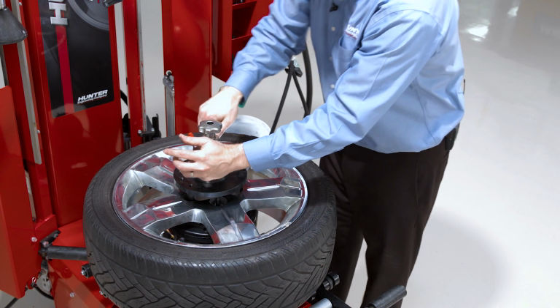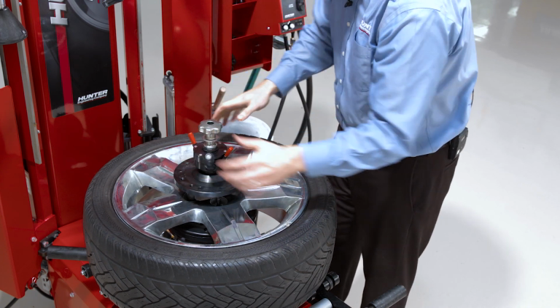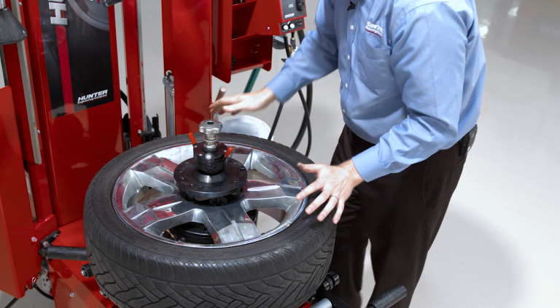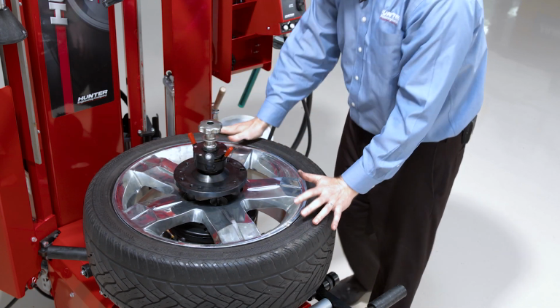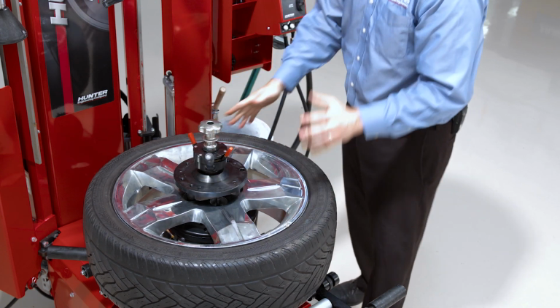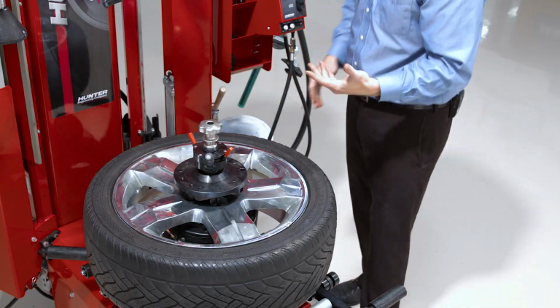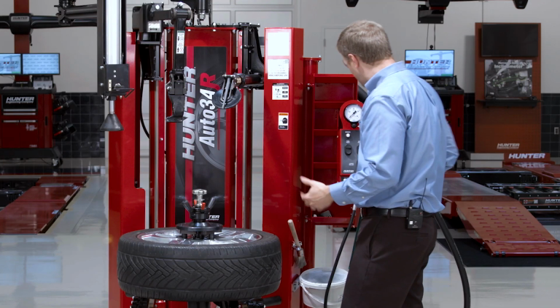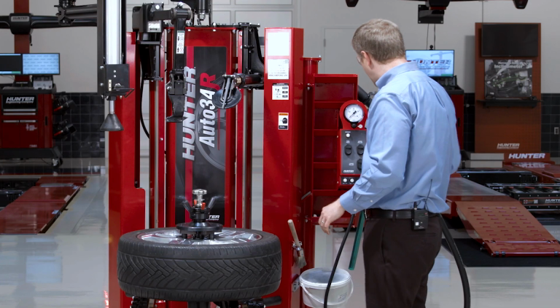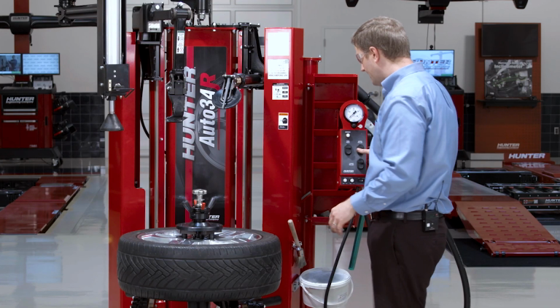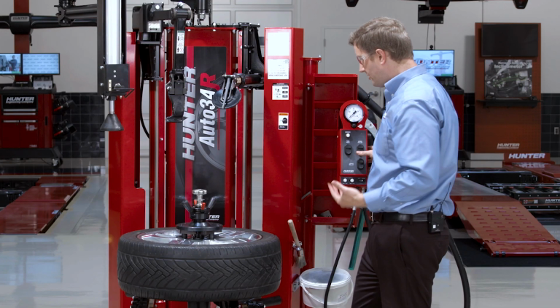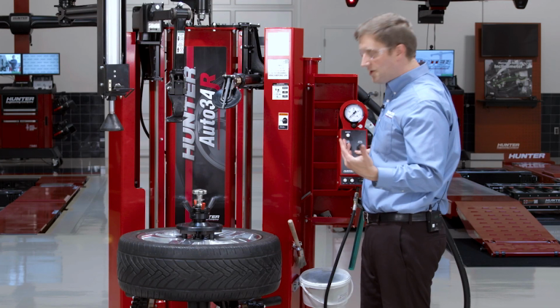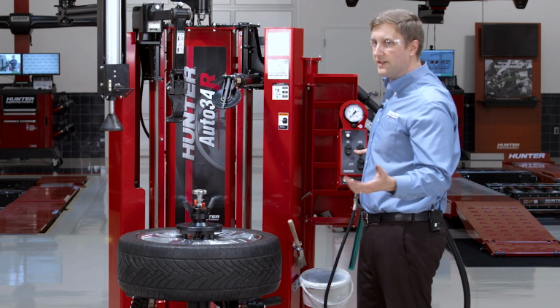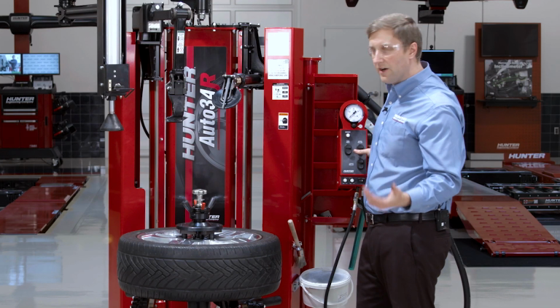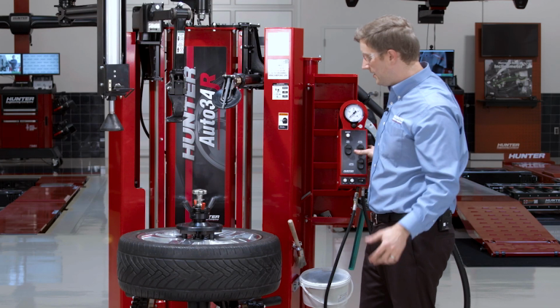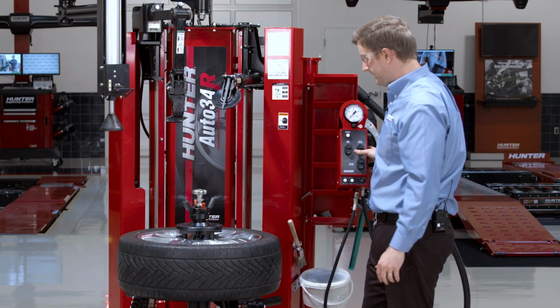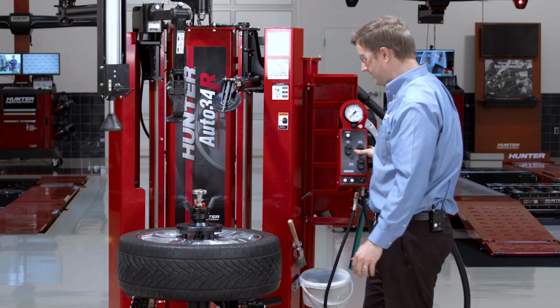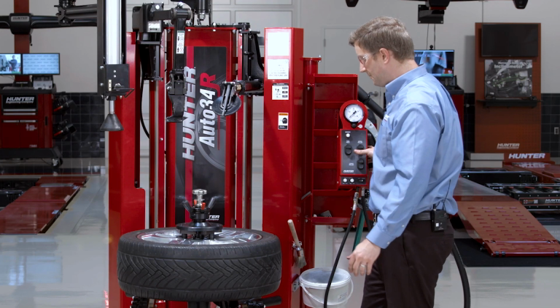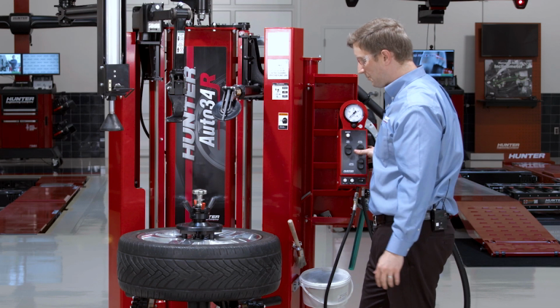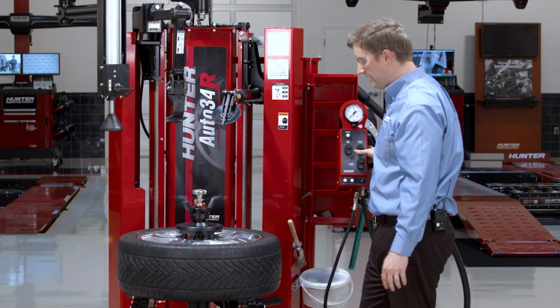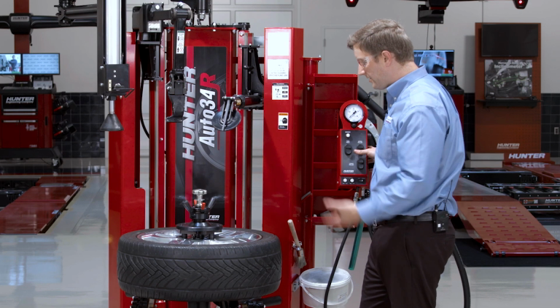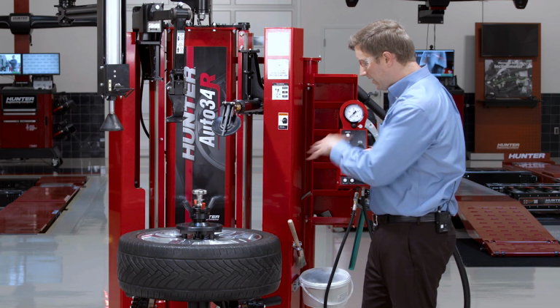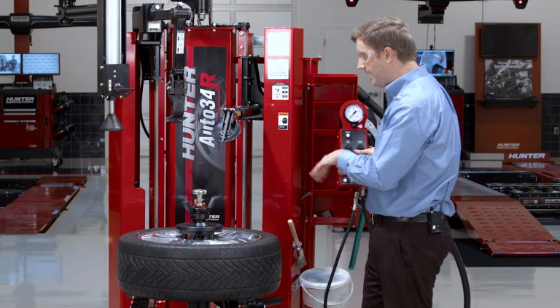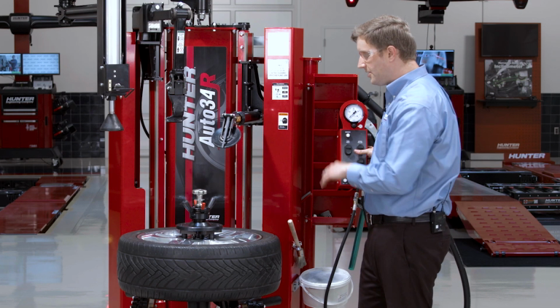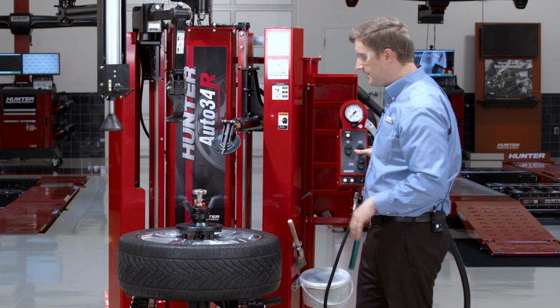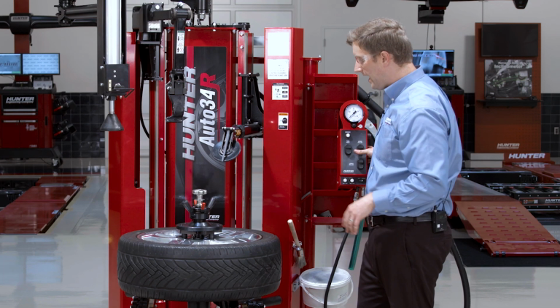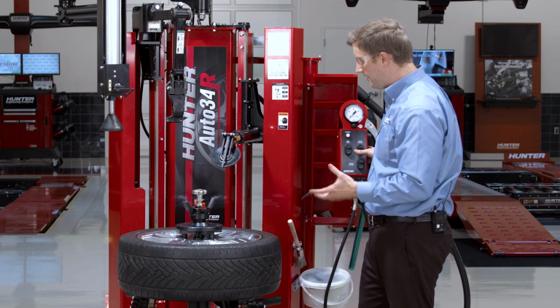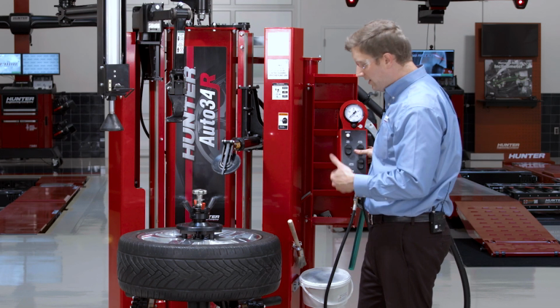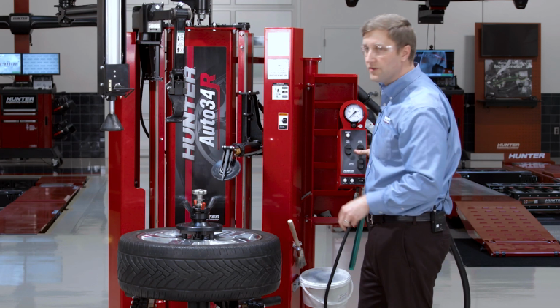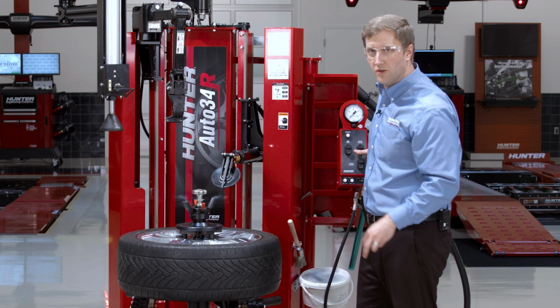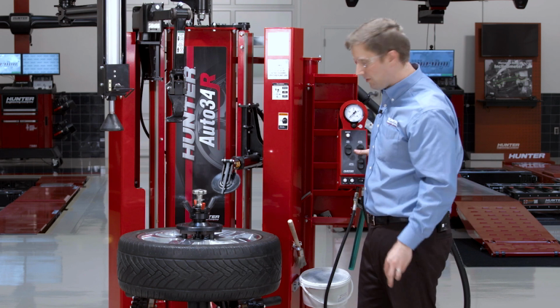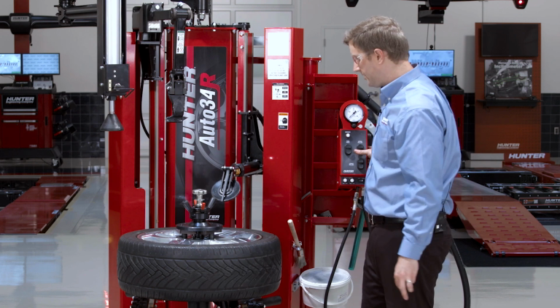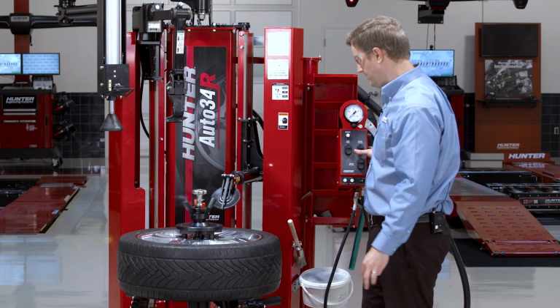Once I have the wheel clamped, changing the tire has no special procedures. I can go ahead and change this tire using the normal procedure.